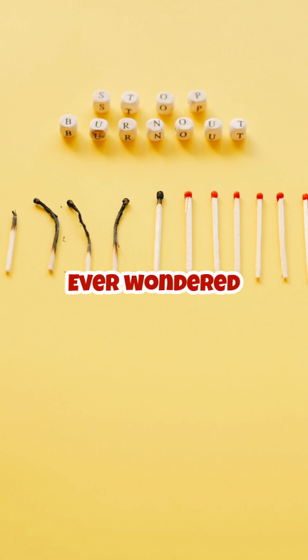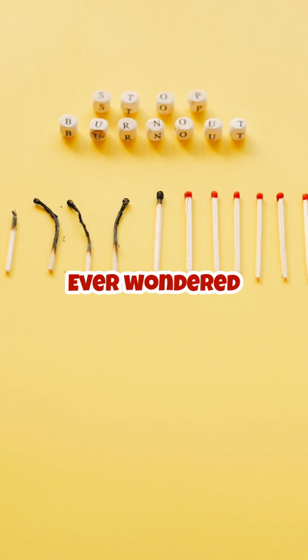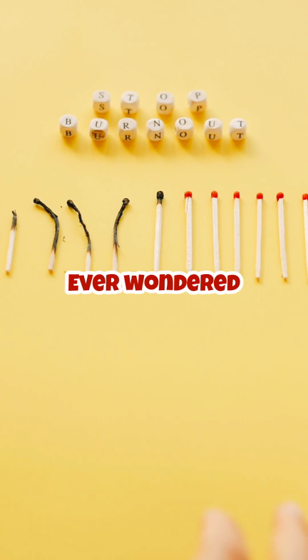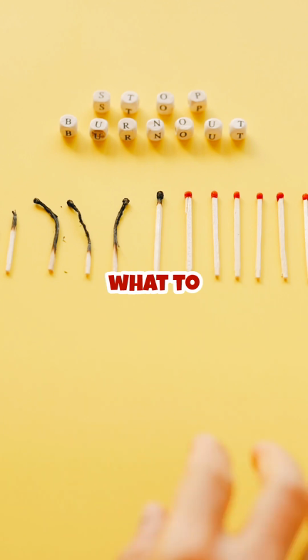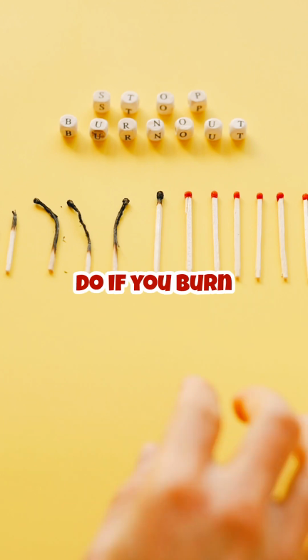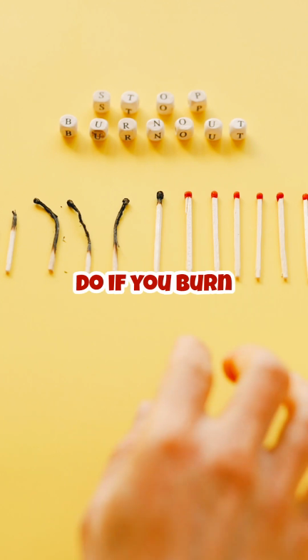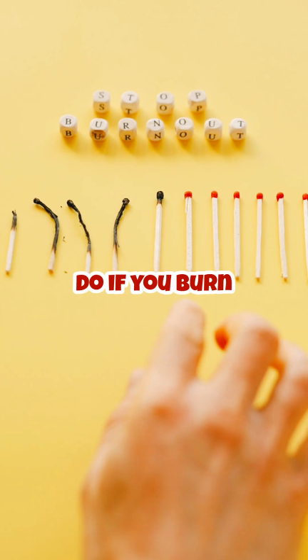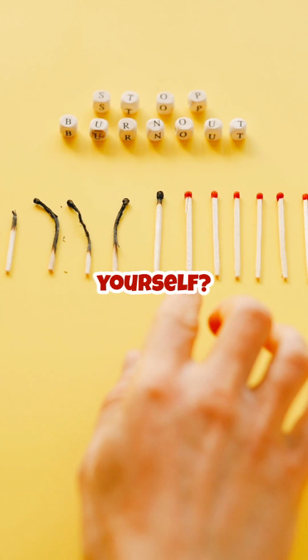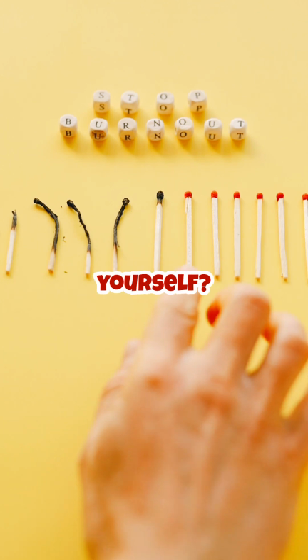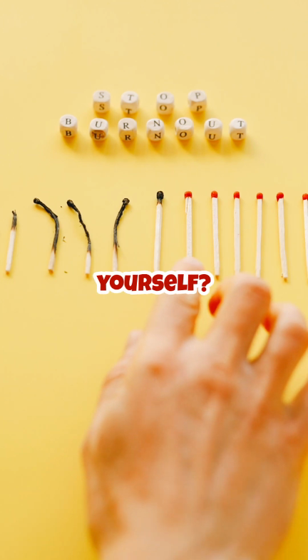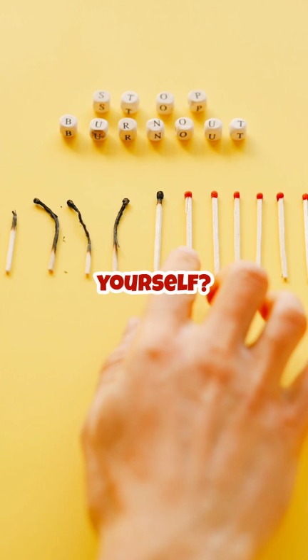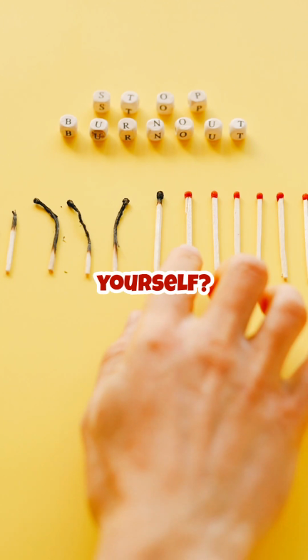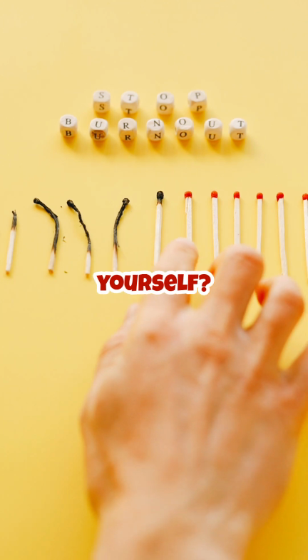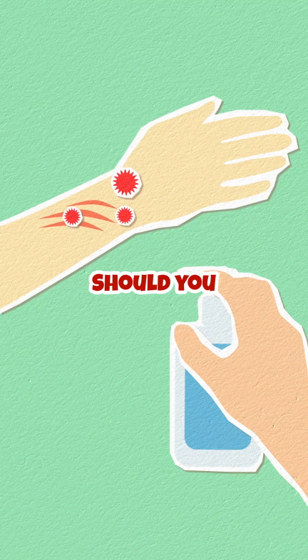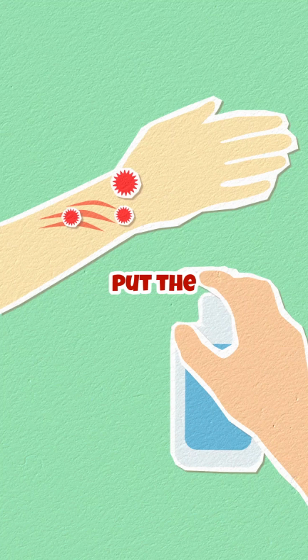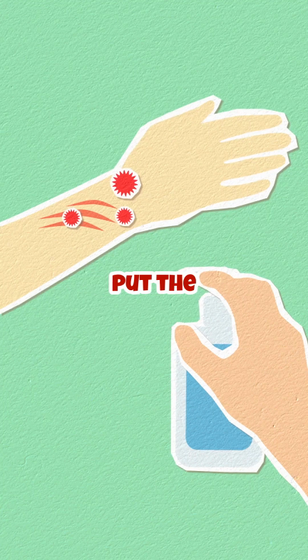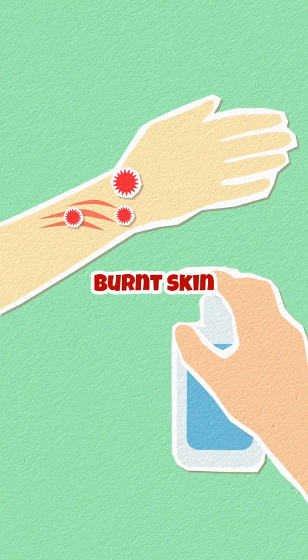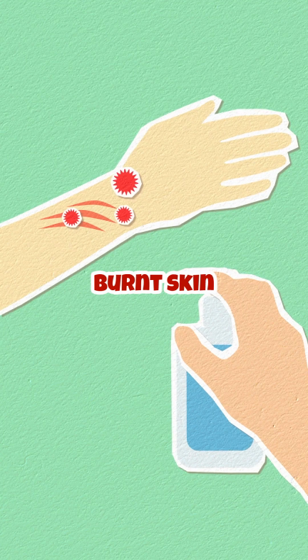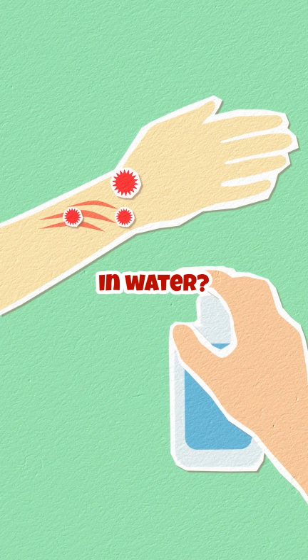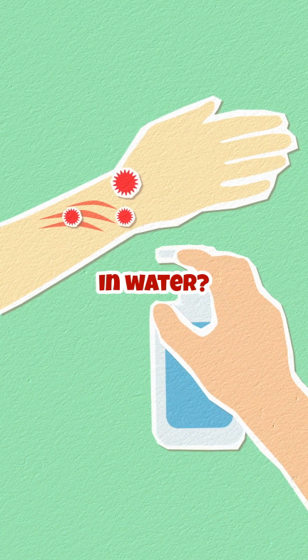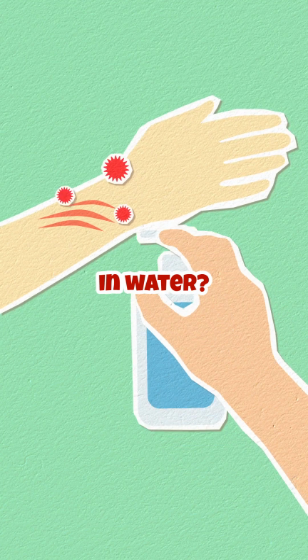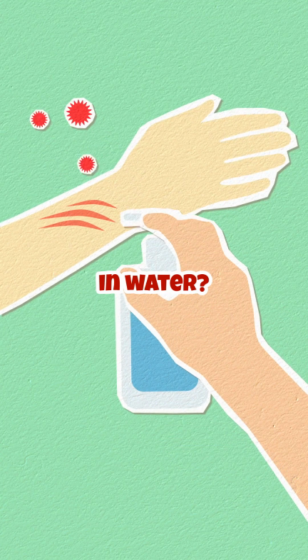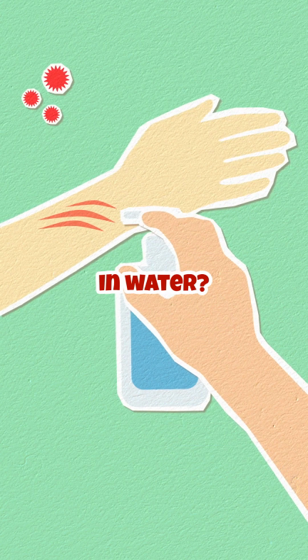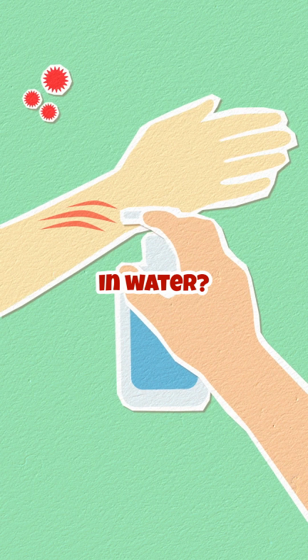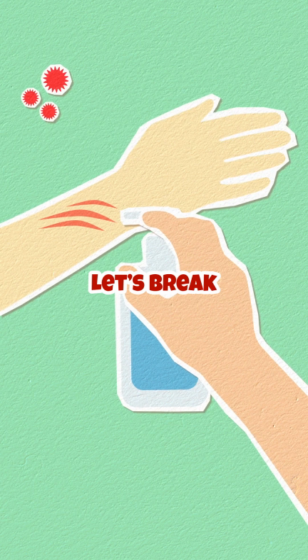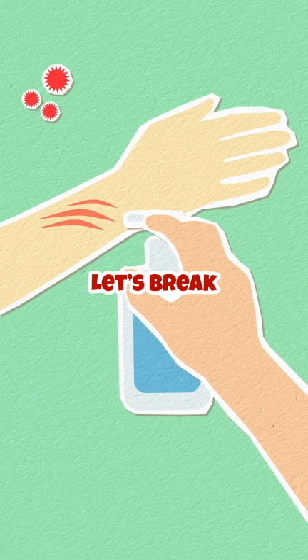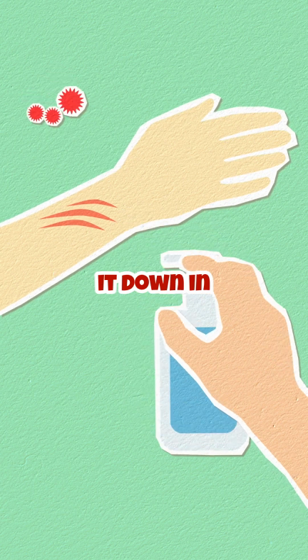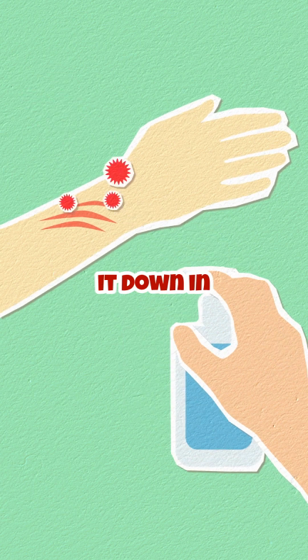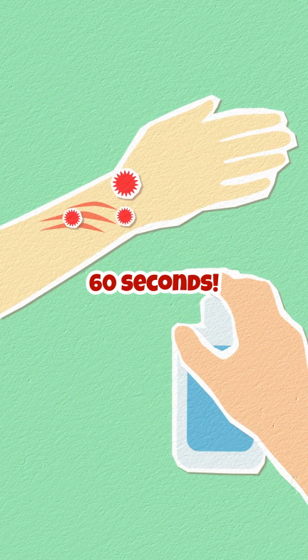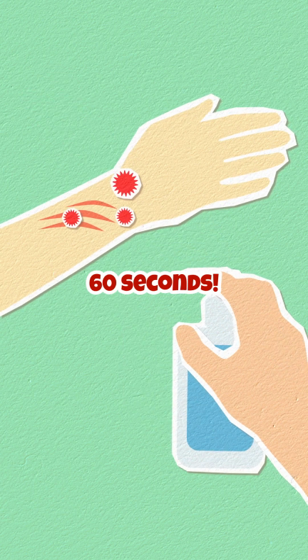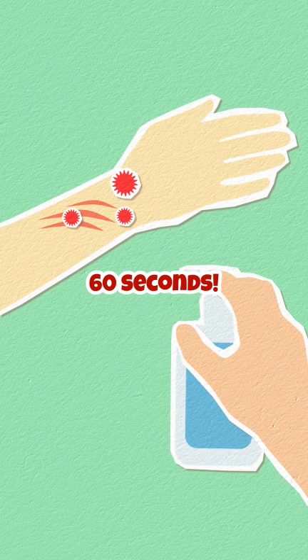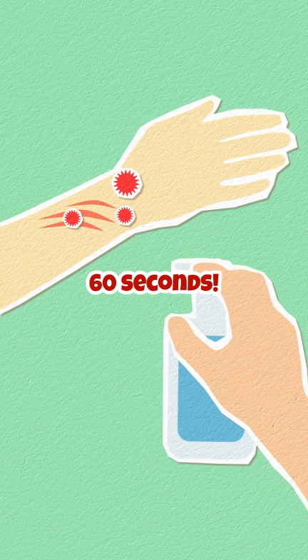Ever wondered what to do if you burn yourself? Should you put the burnt skin in water? Let's break it down in 60 seconds.